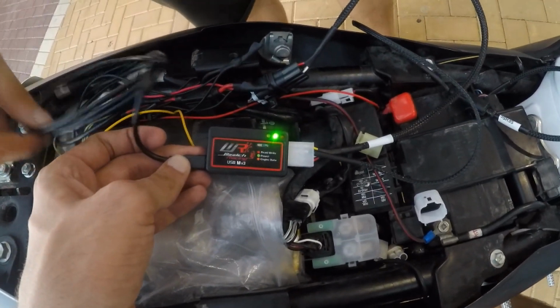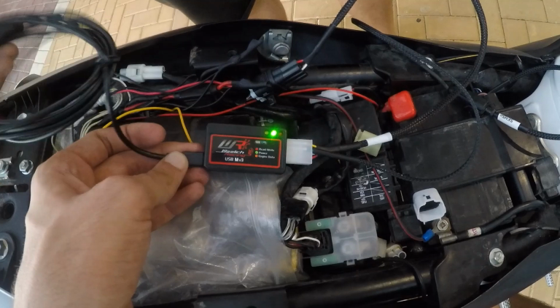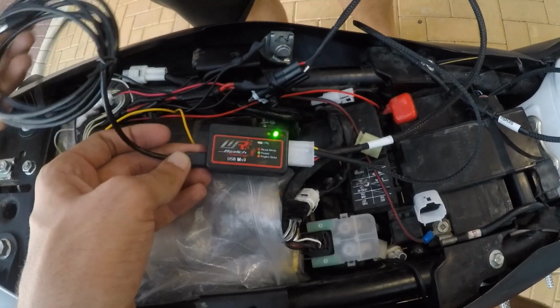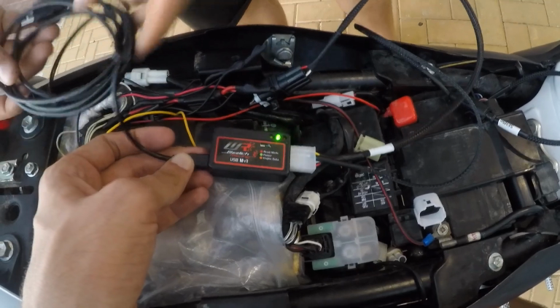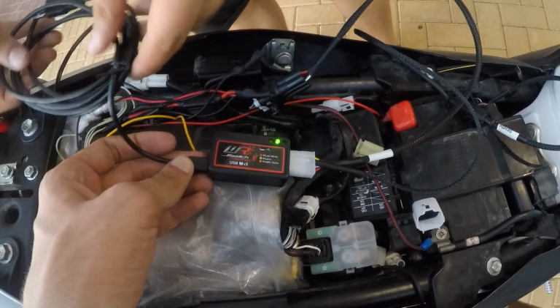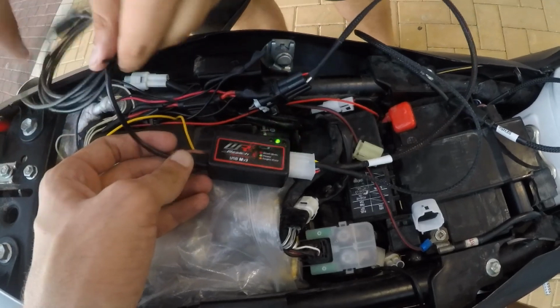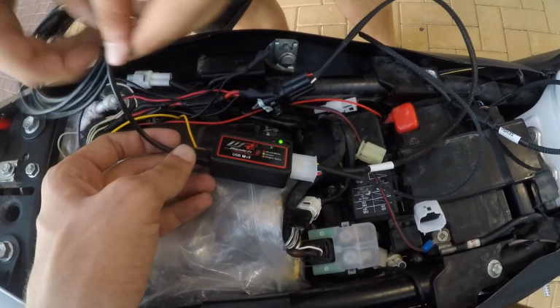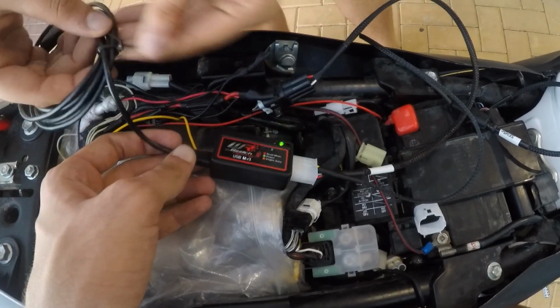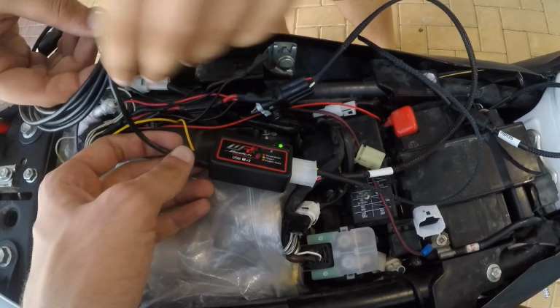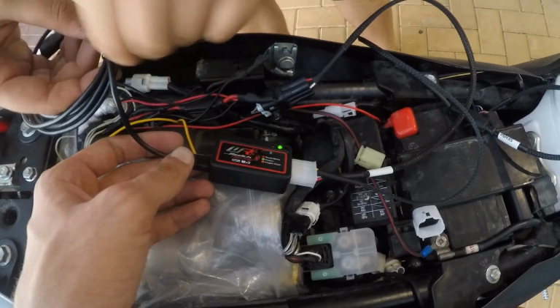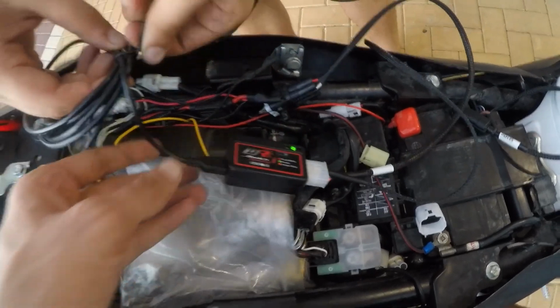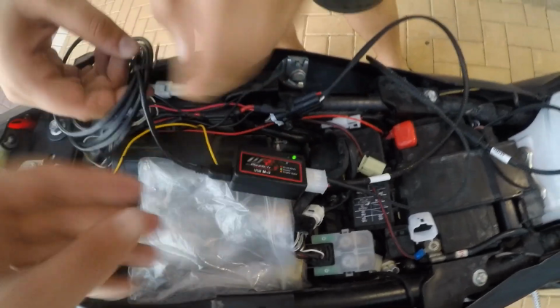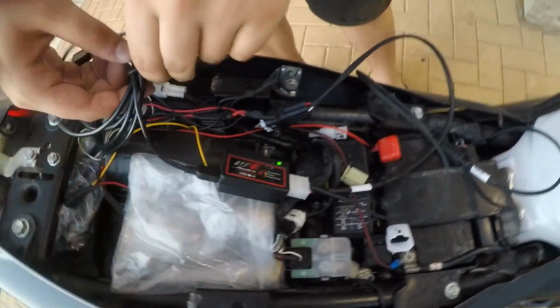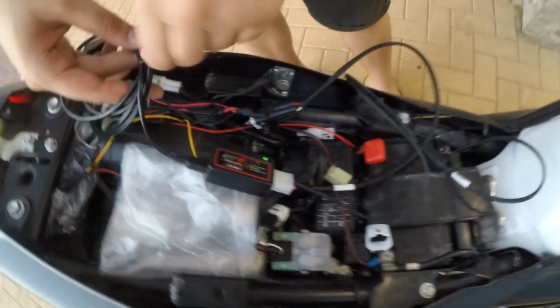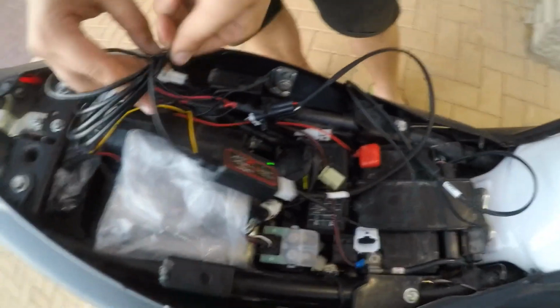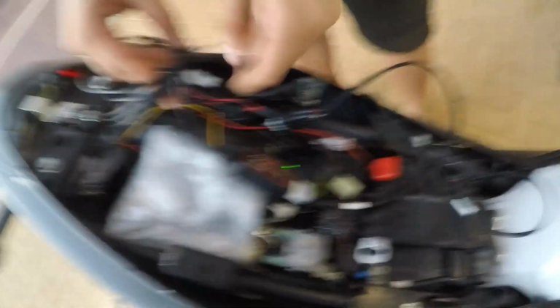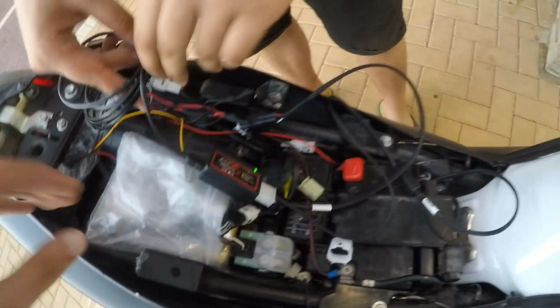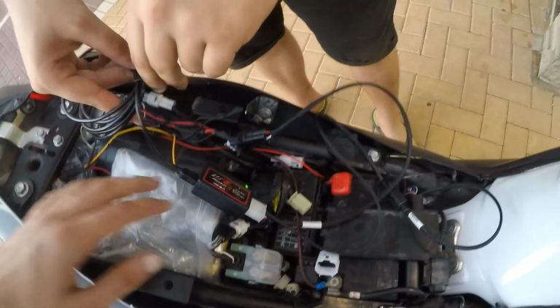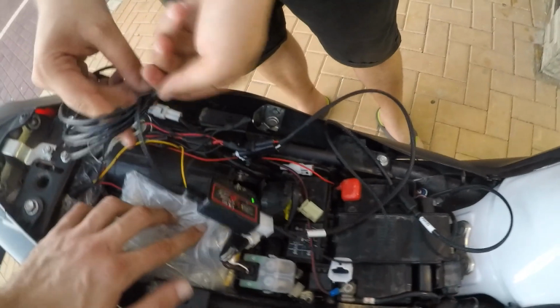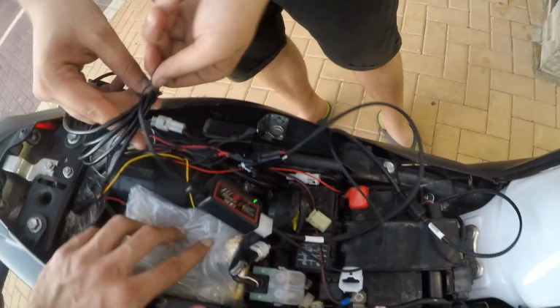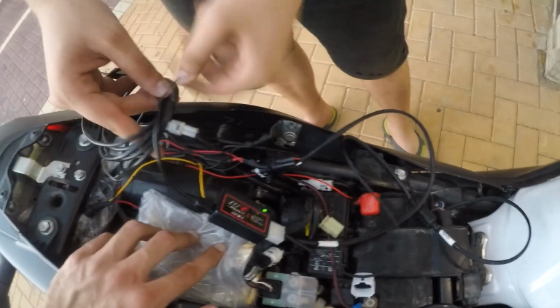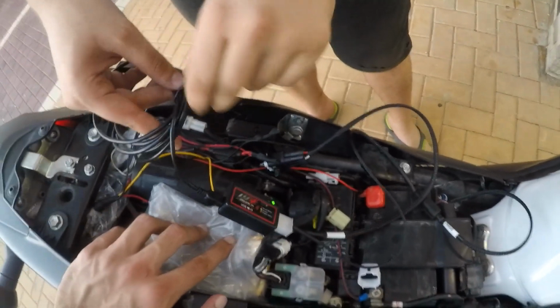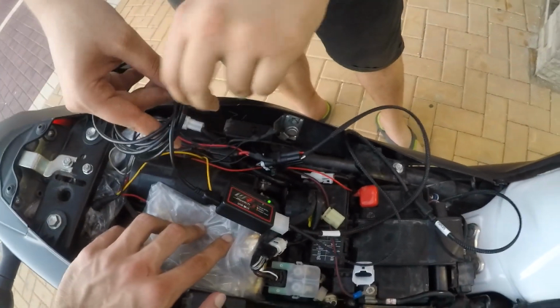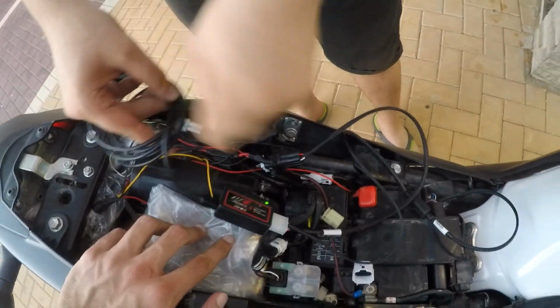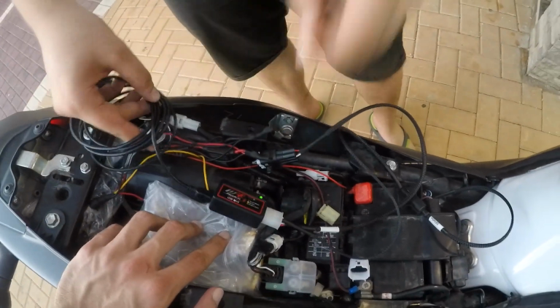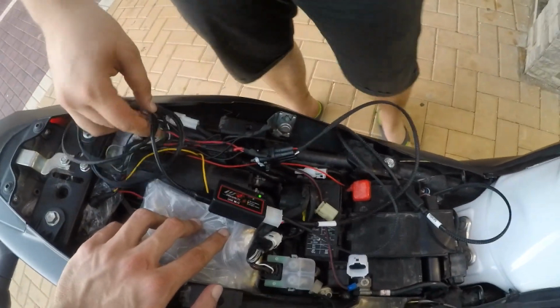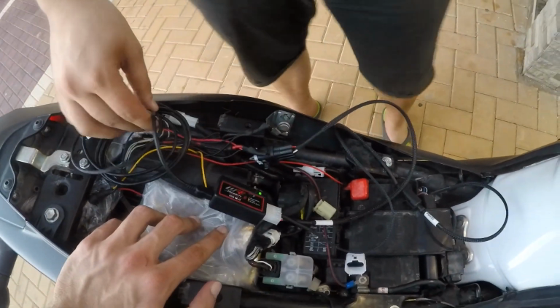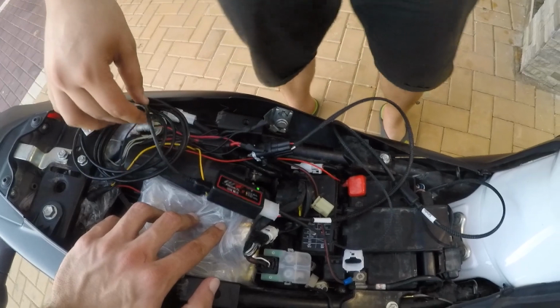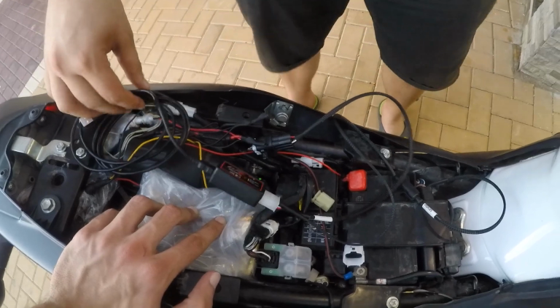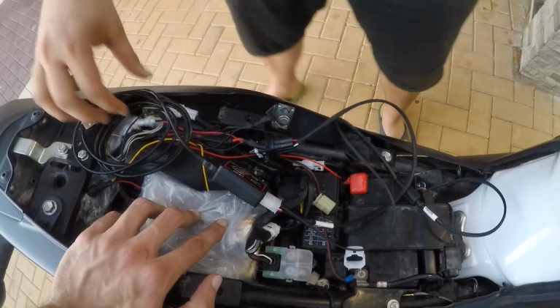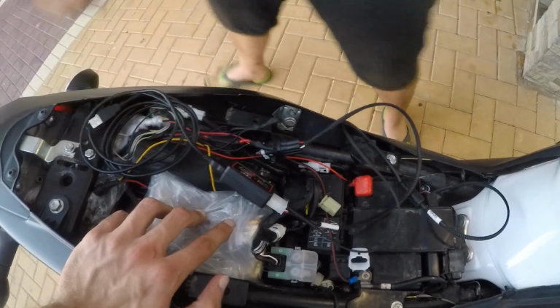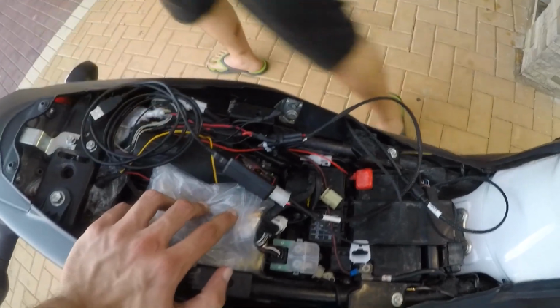Now we're supposed to initially start and just give it ignition for power. I want to connect it to my PC and try to read the ECU to check if it's working.